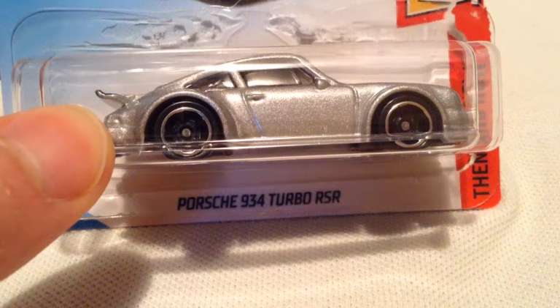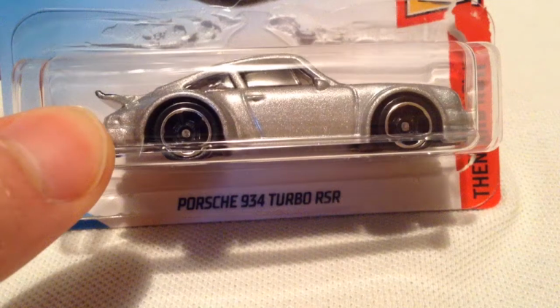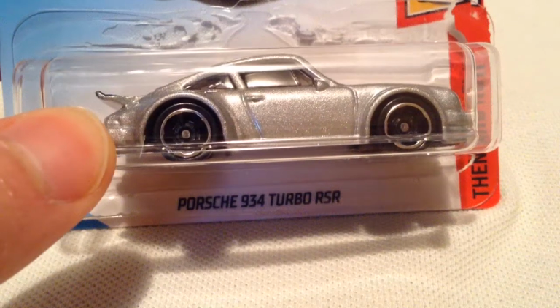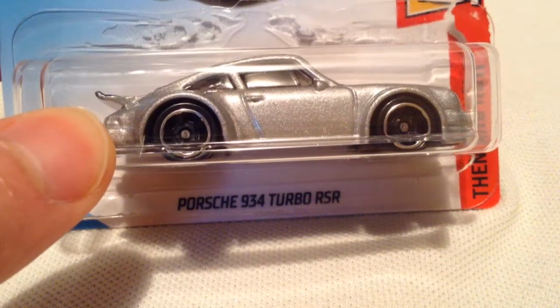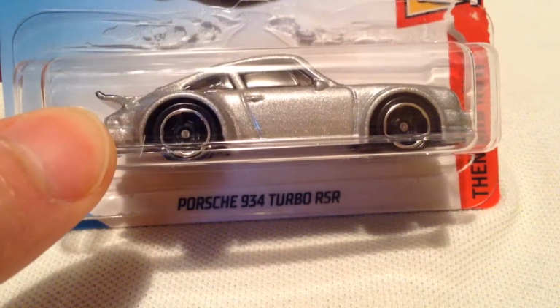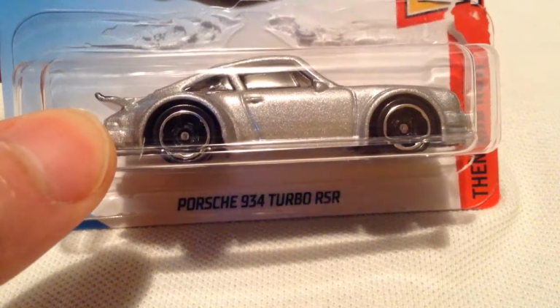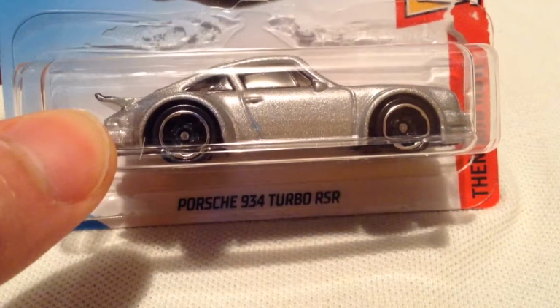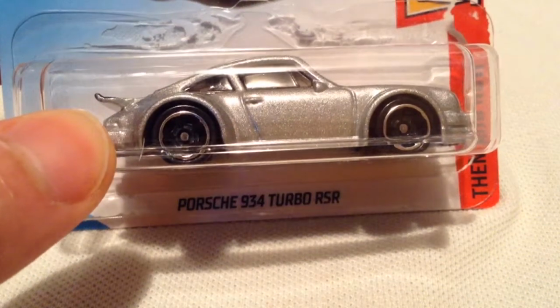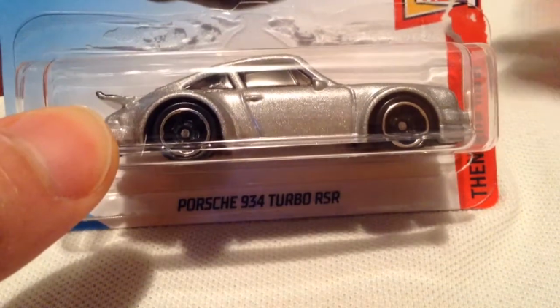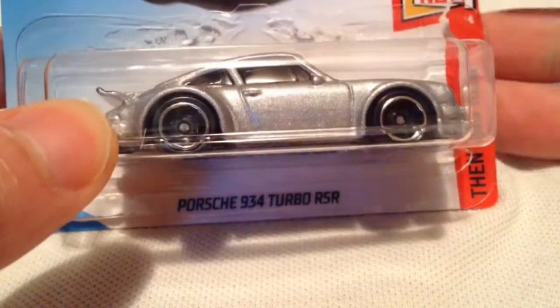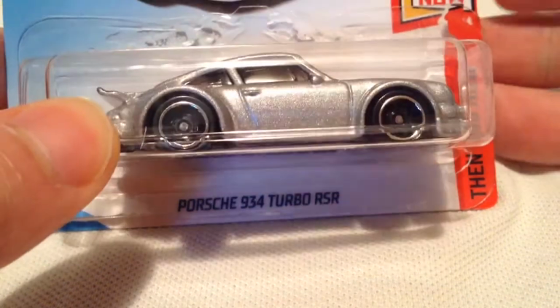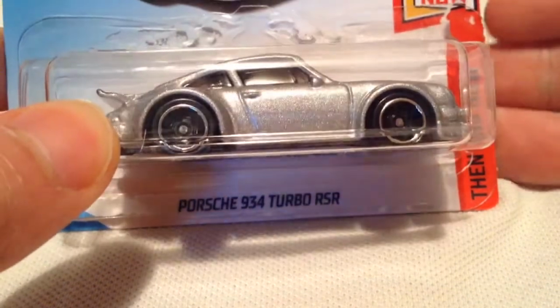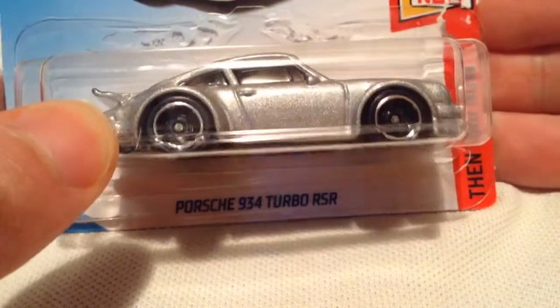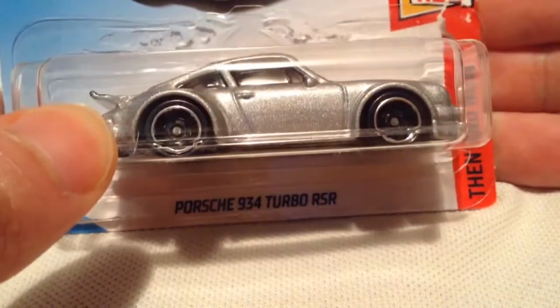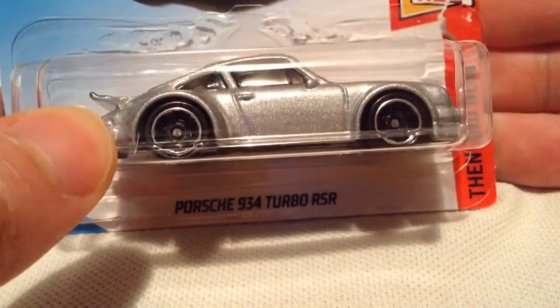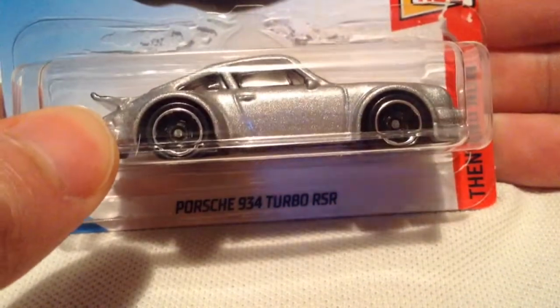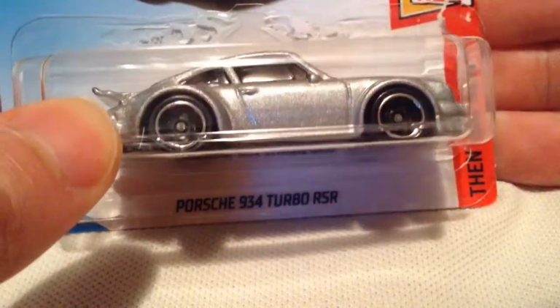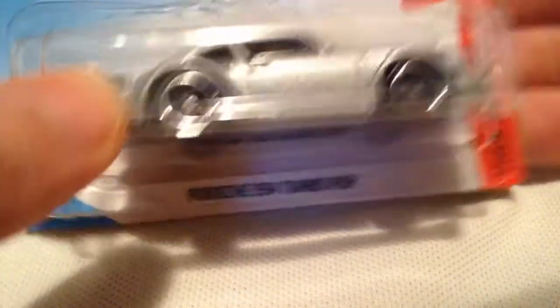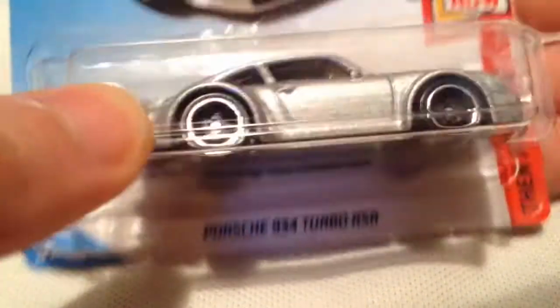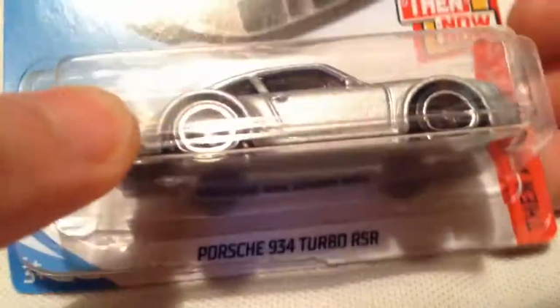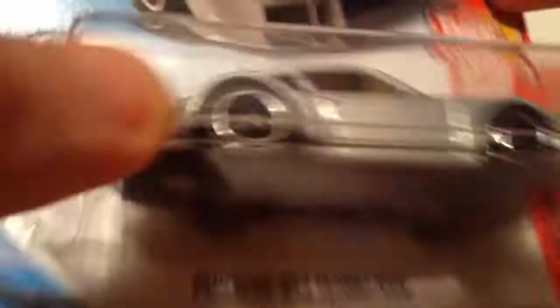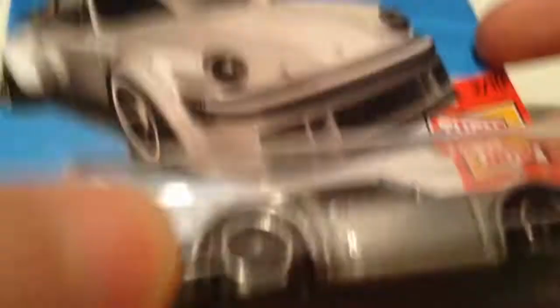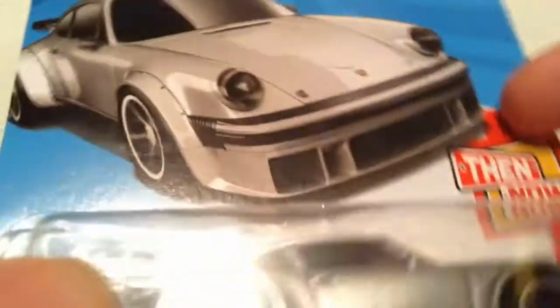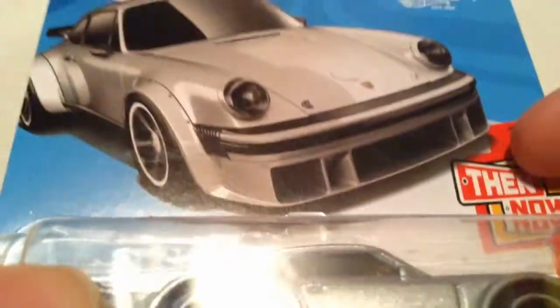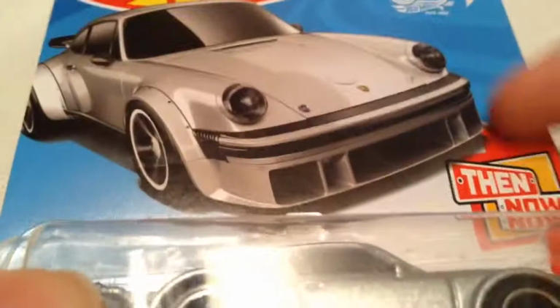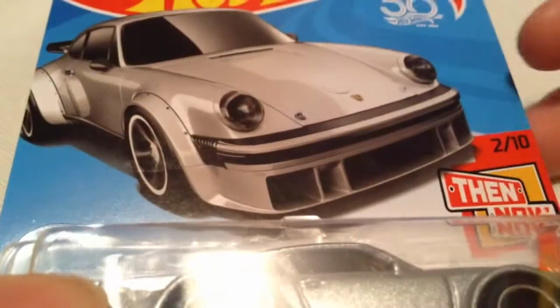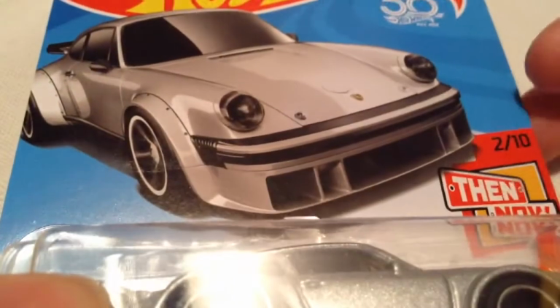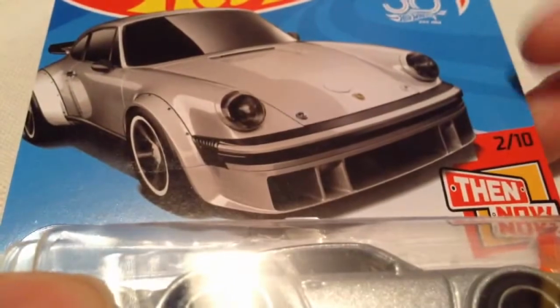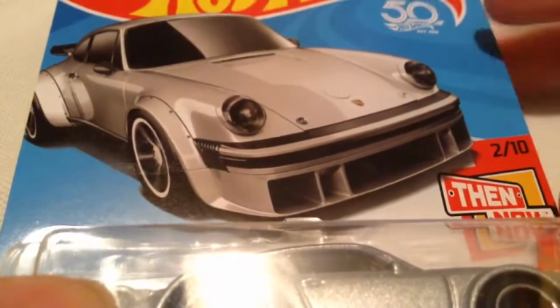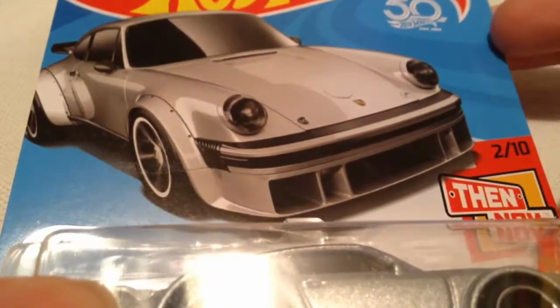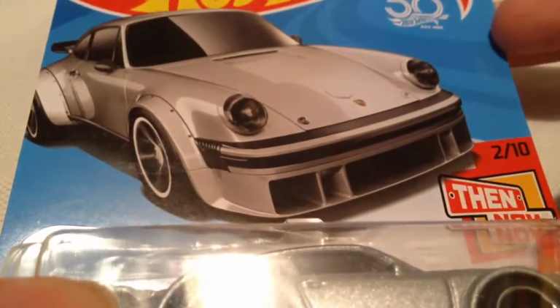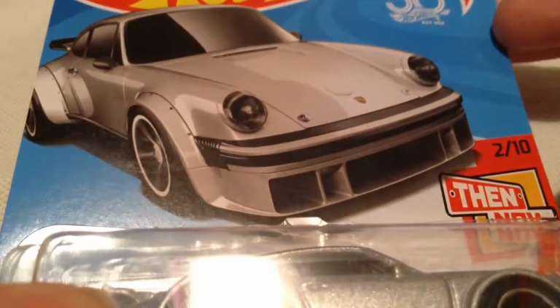Hey YouTube, it's me Julien. Here's a Porsche 934 Turbo RSR in silver, a Kmart or K-Day exclusive color.